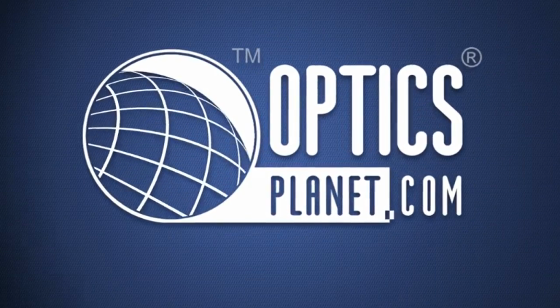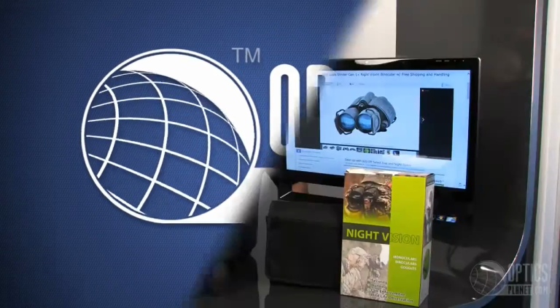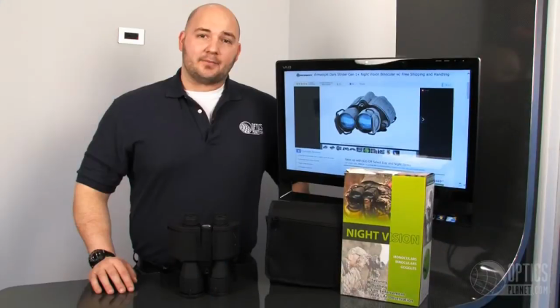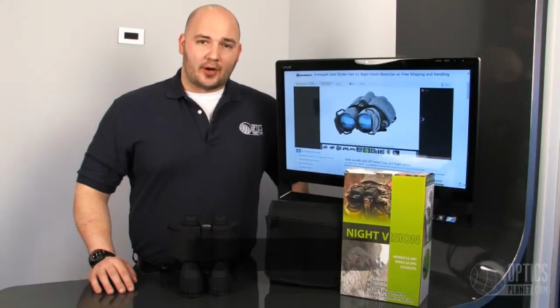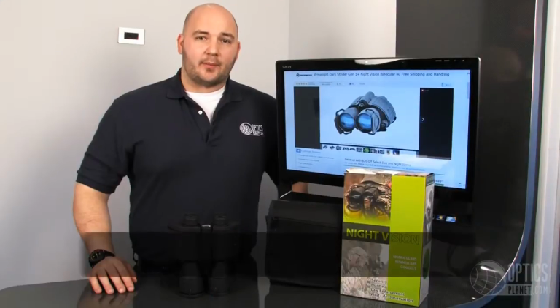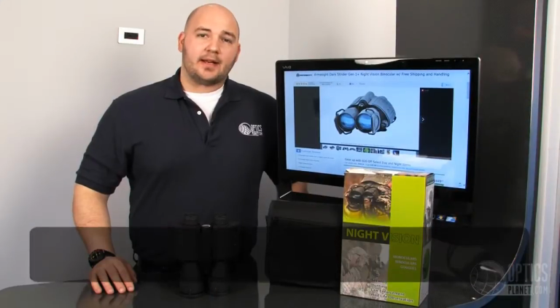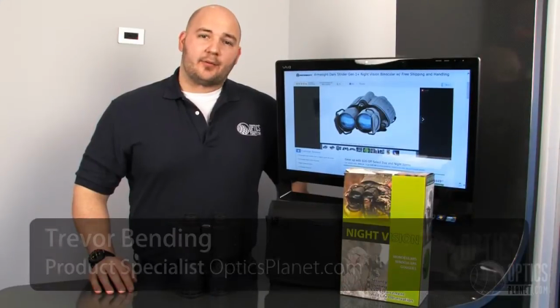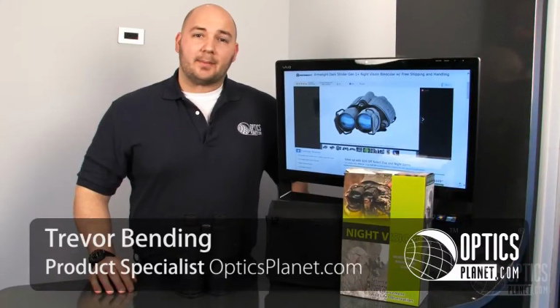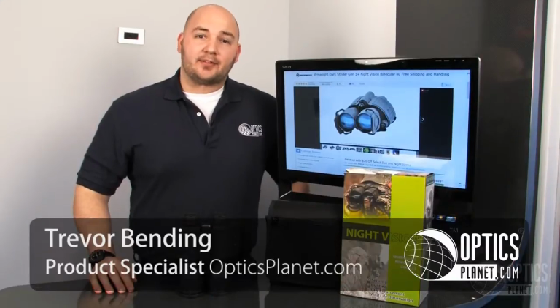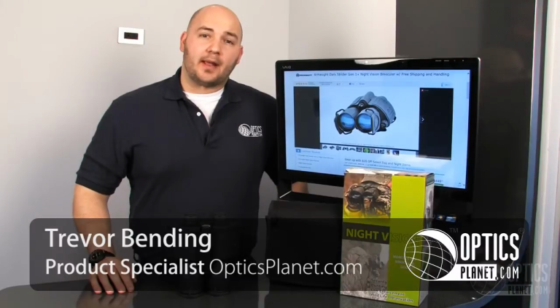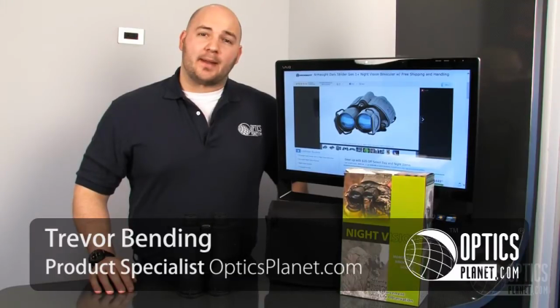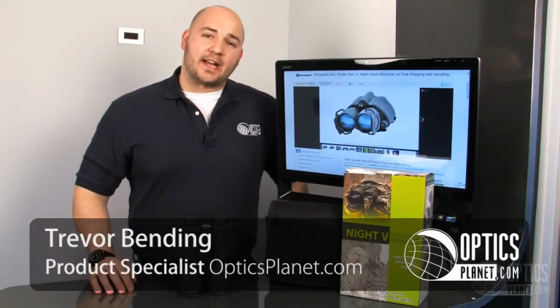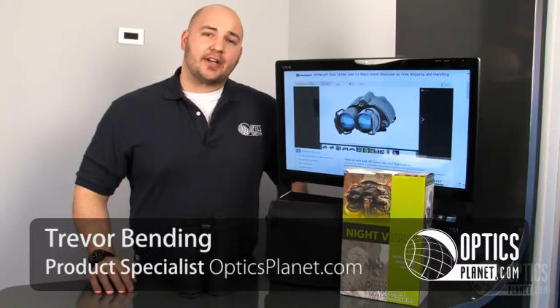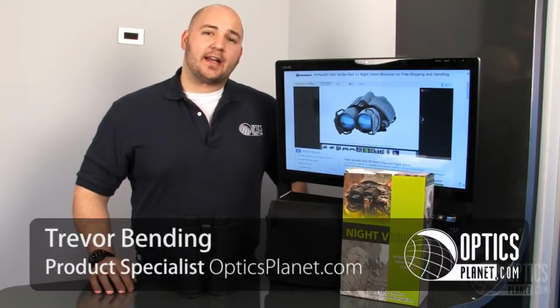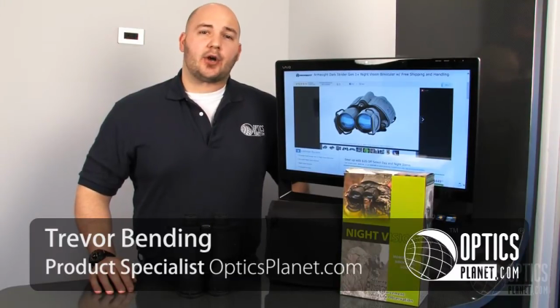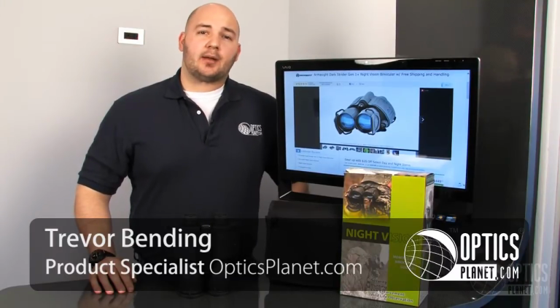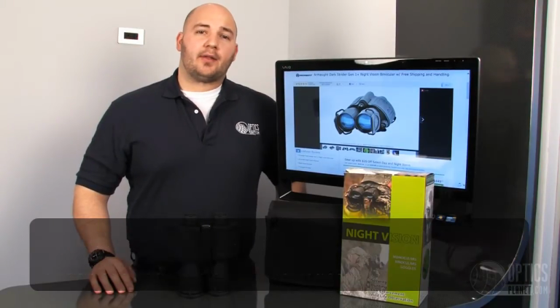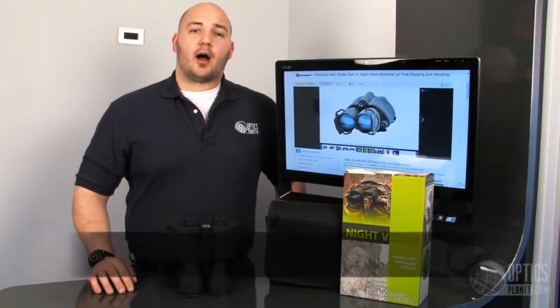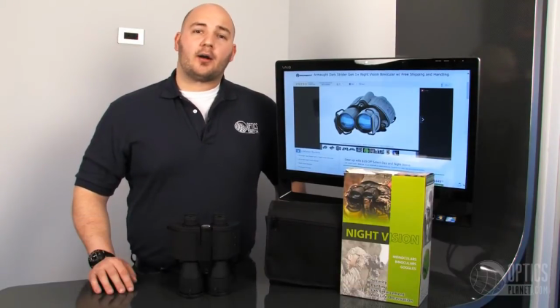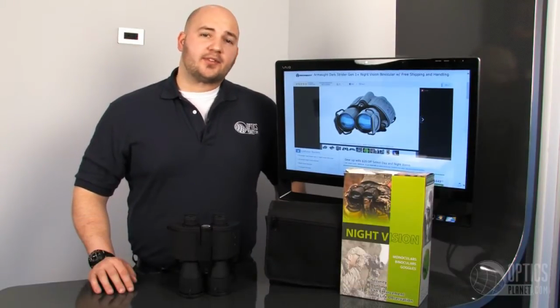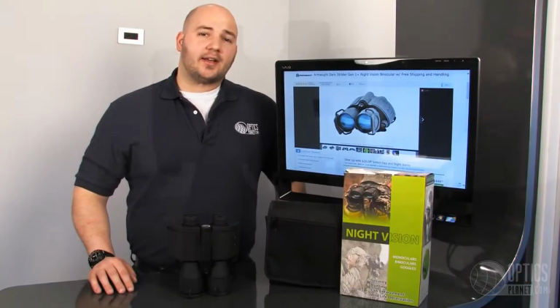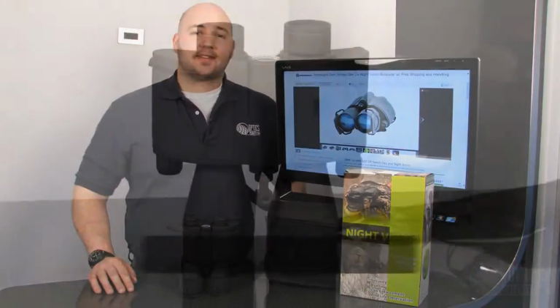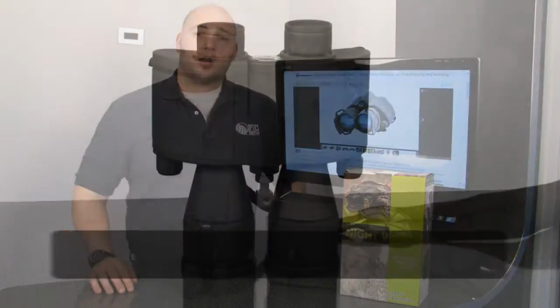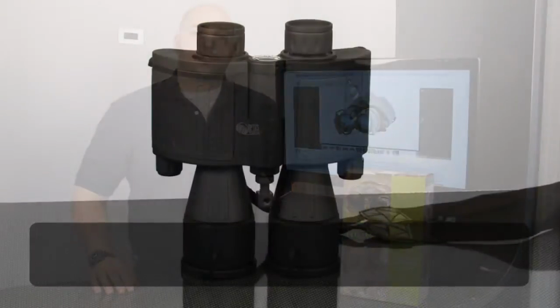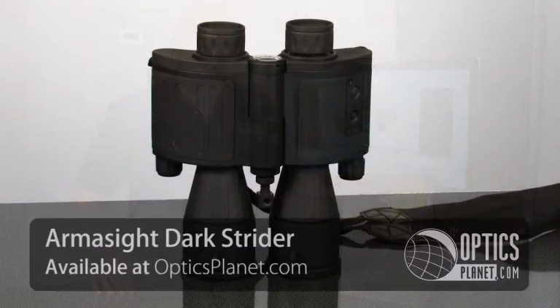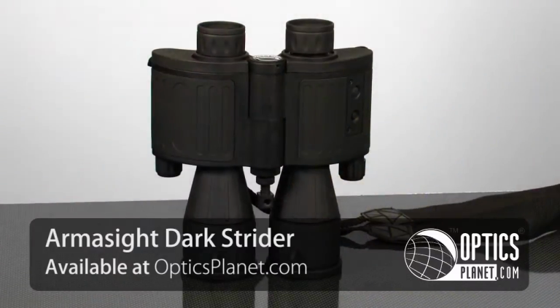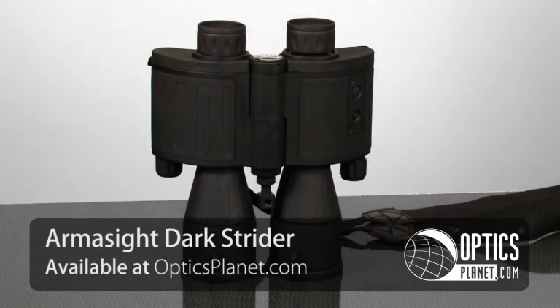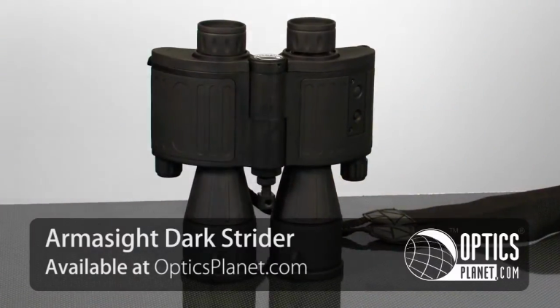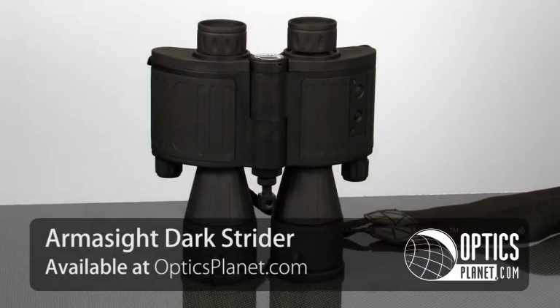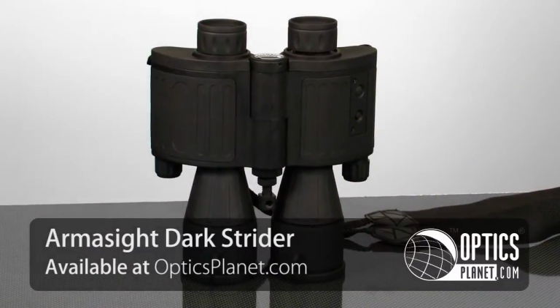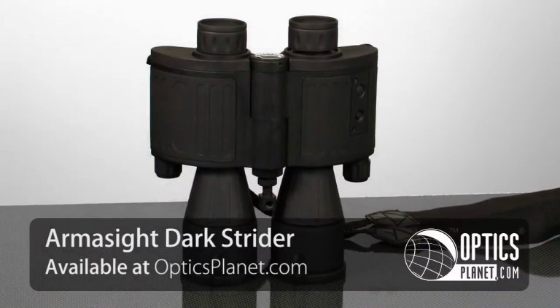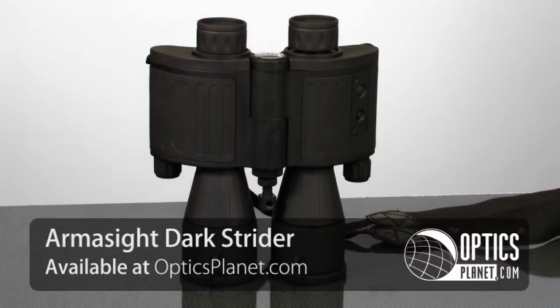Hi, I'm Trevor Bending from OpticsPlan. I'm here today to talk about the Armasight Dark Strider Gen 1 binocular.